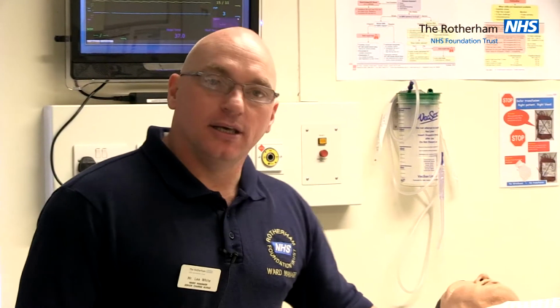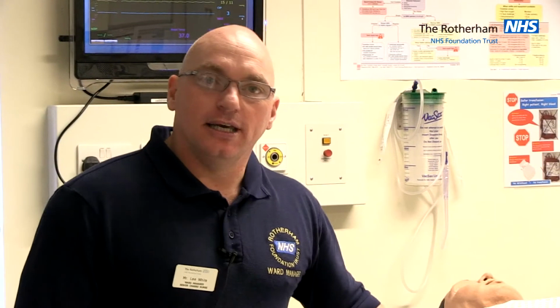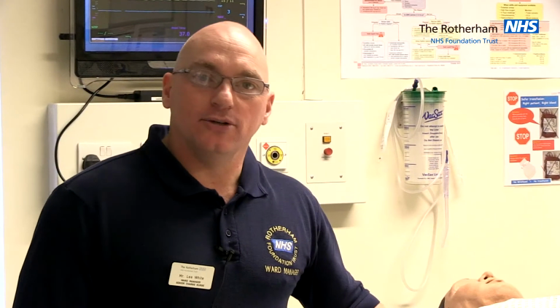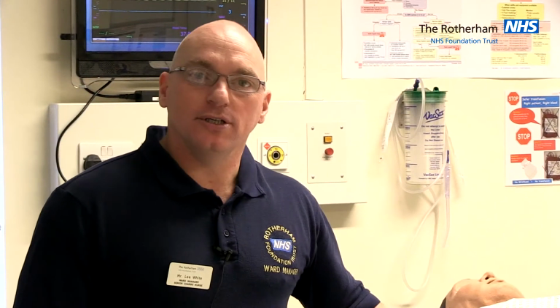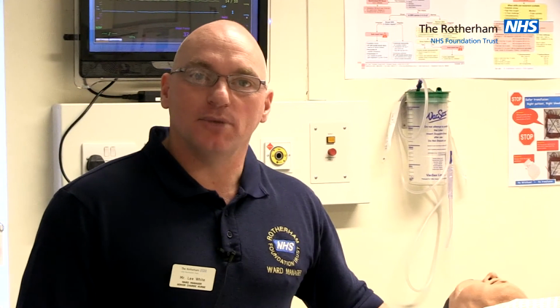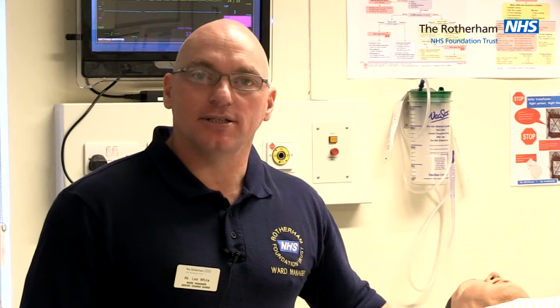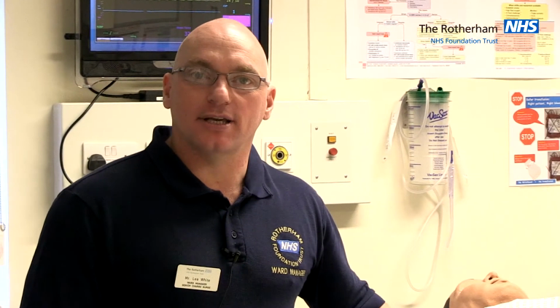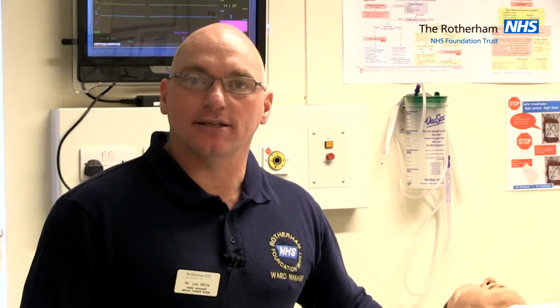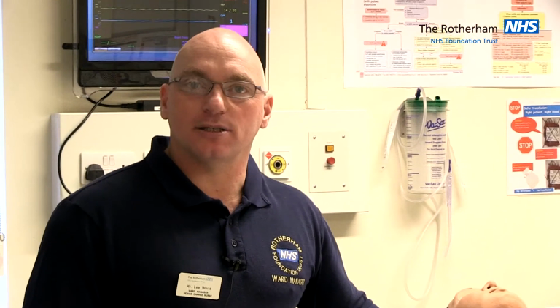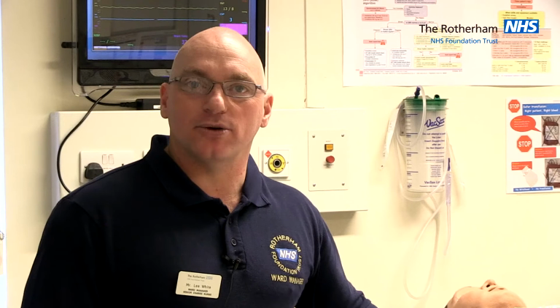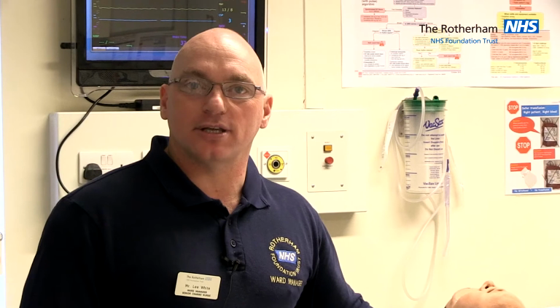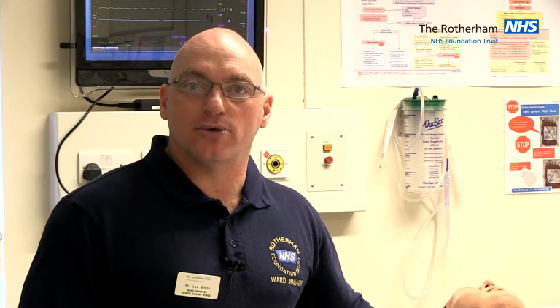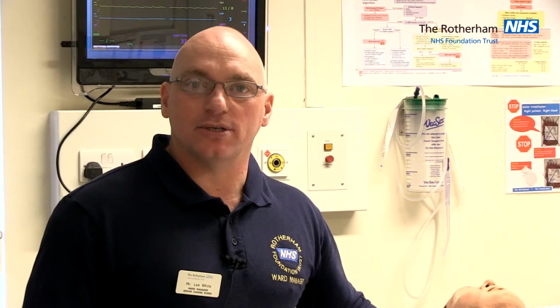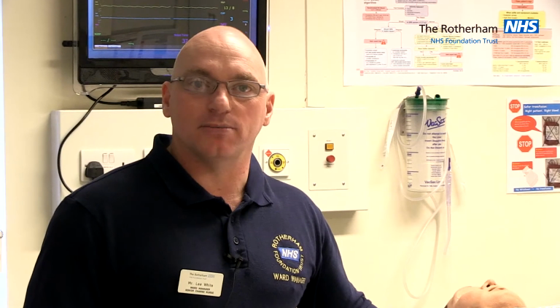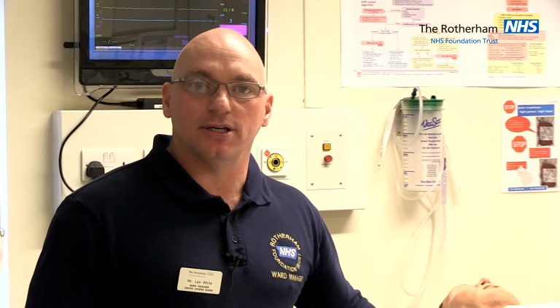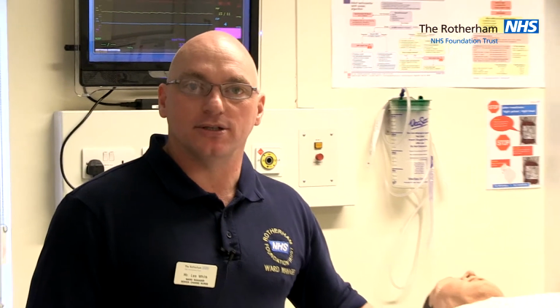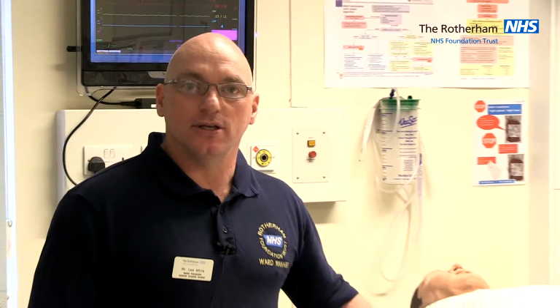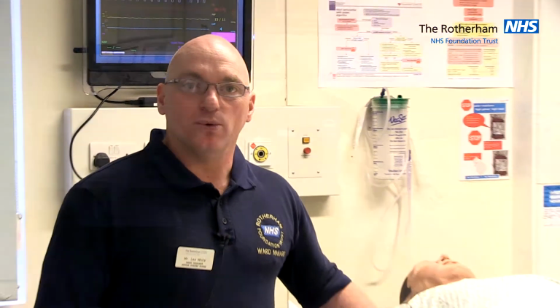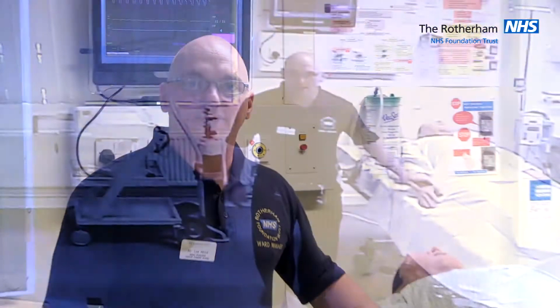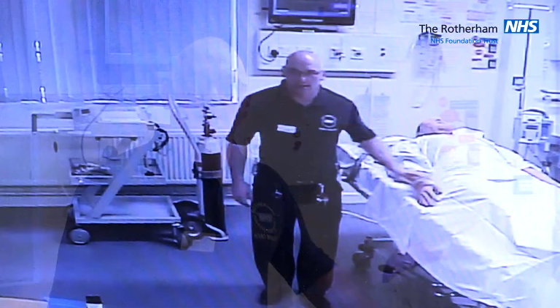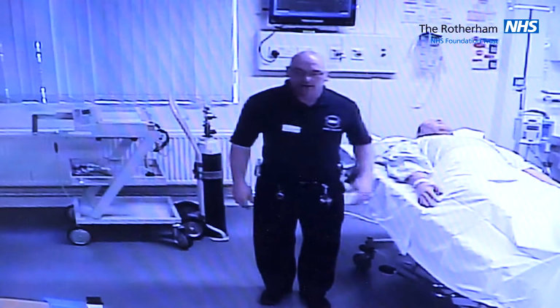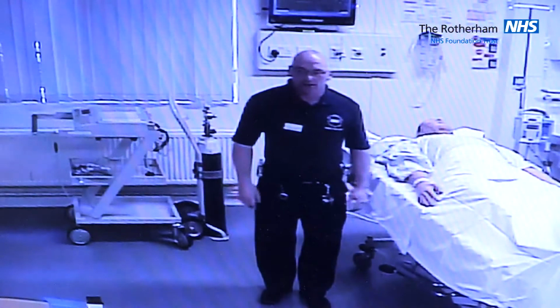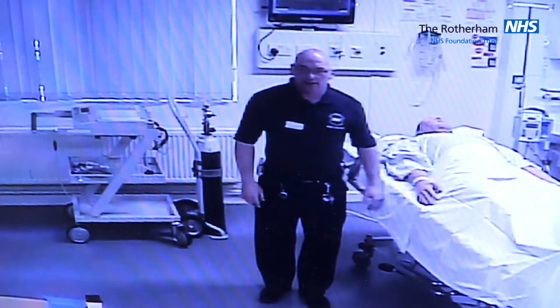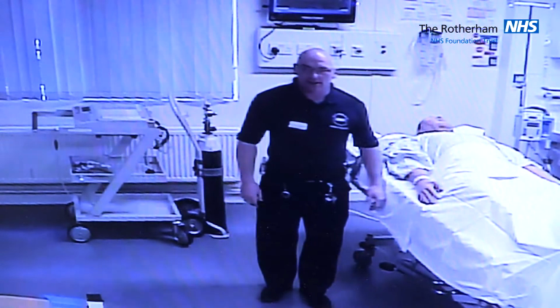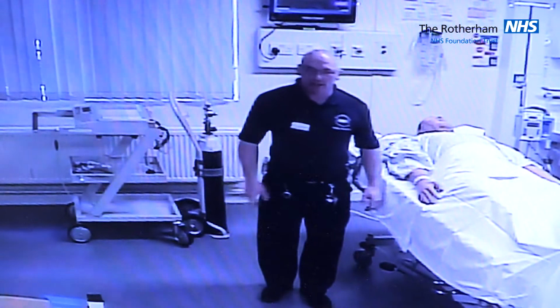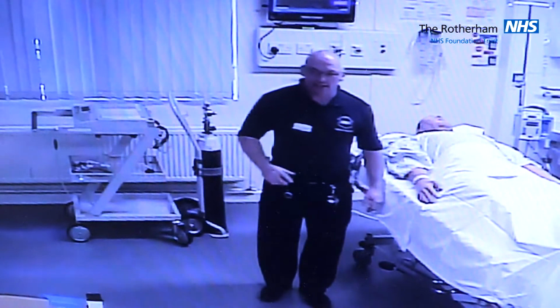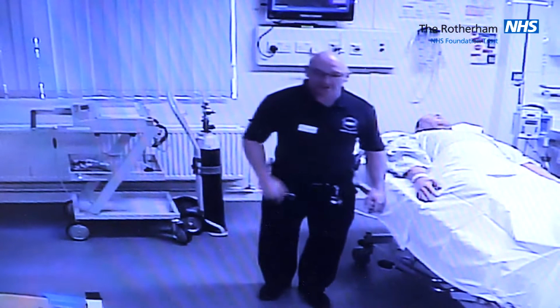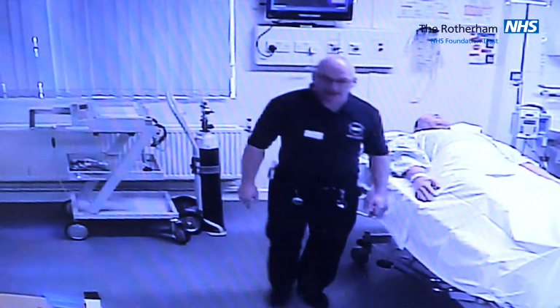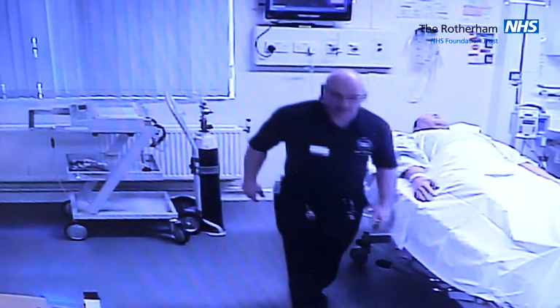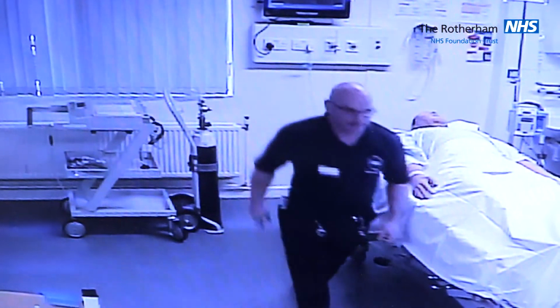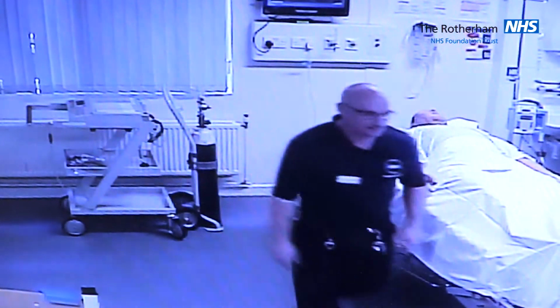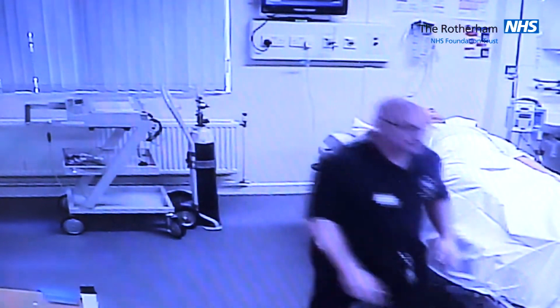In order to monitor the candidates' progress throughout the simulation, we have faculty team members situated behind a one-way mirror.